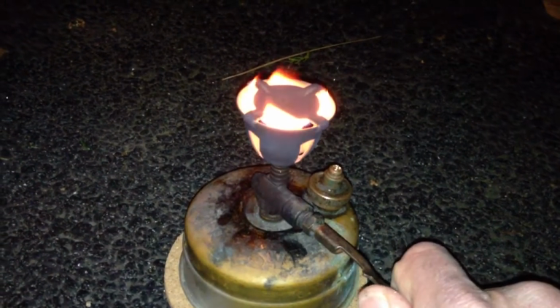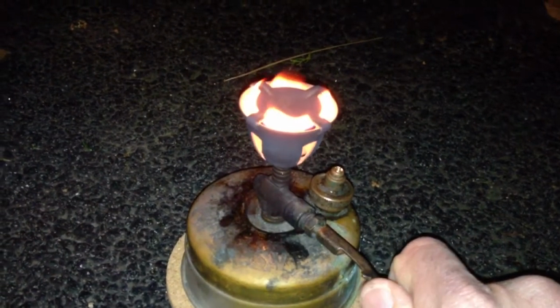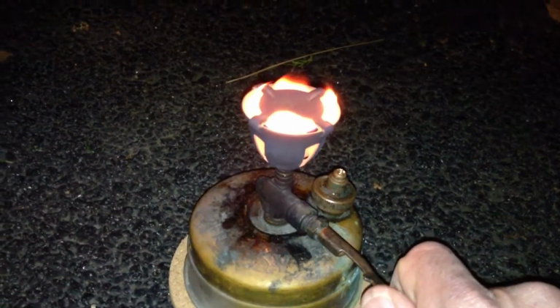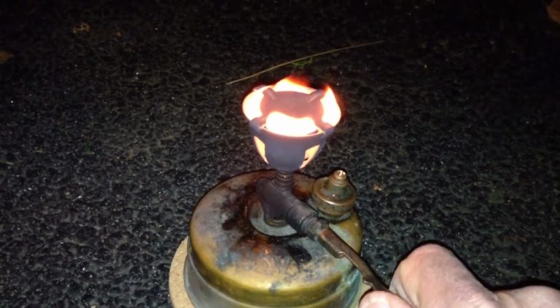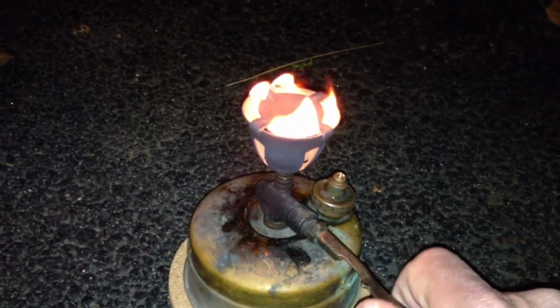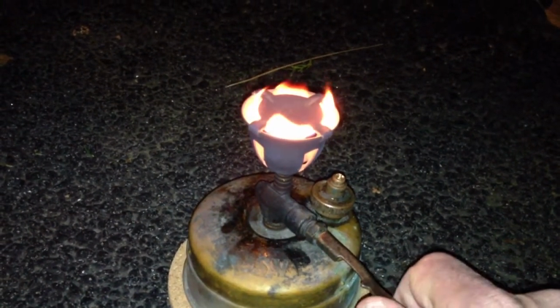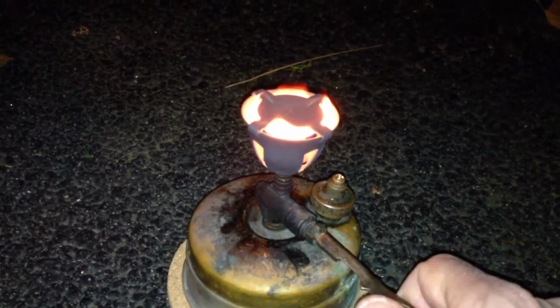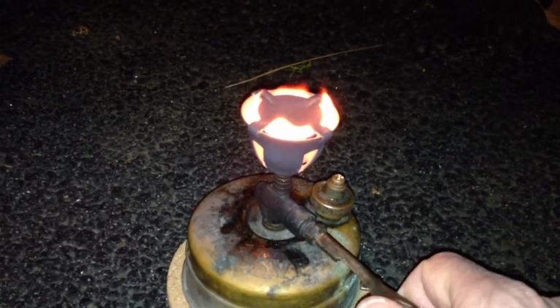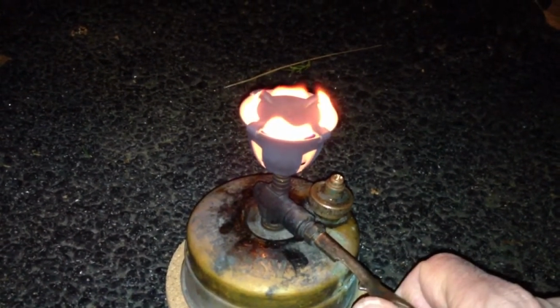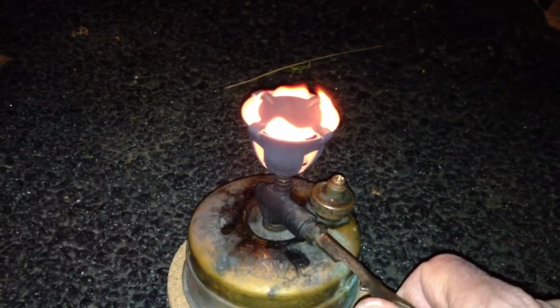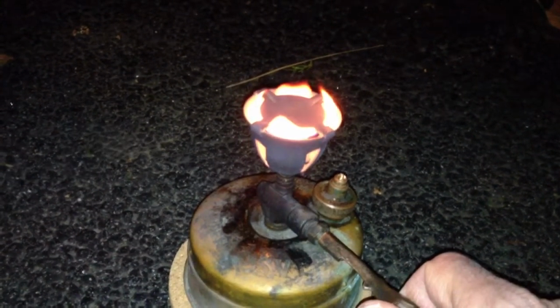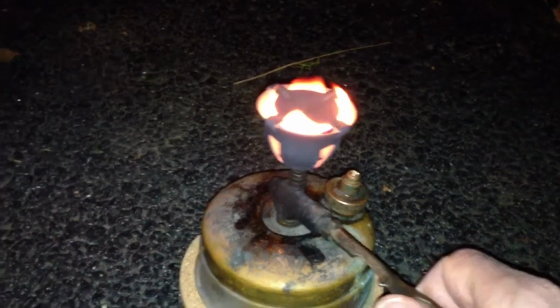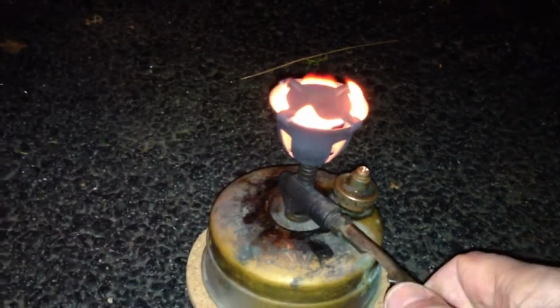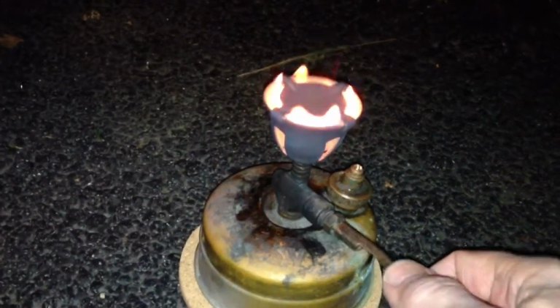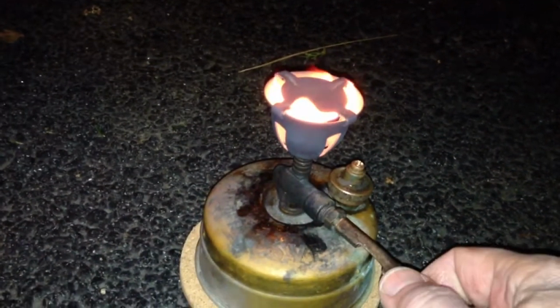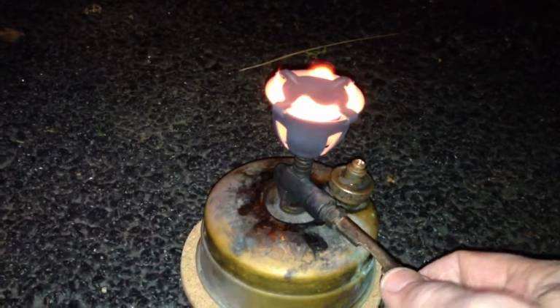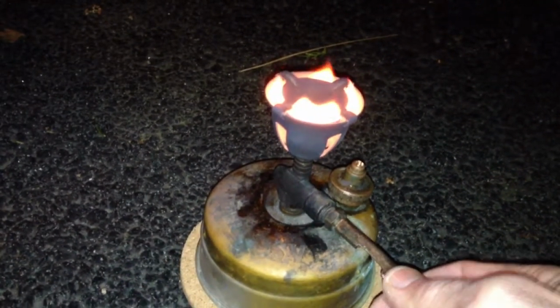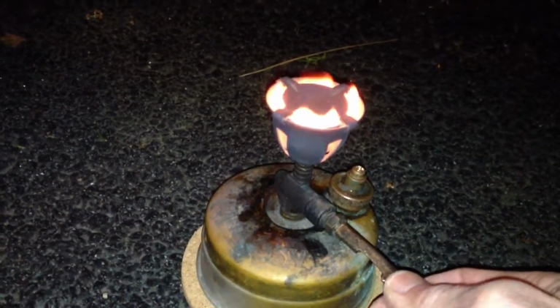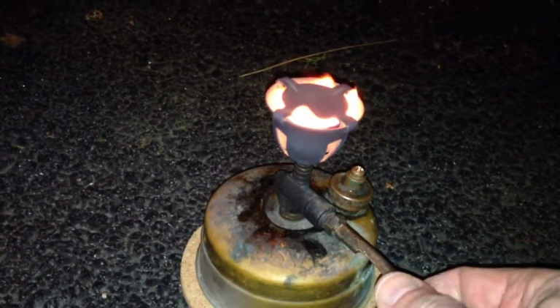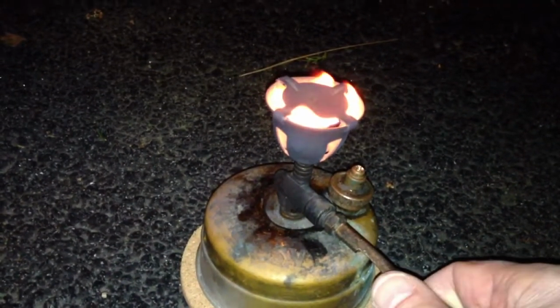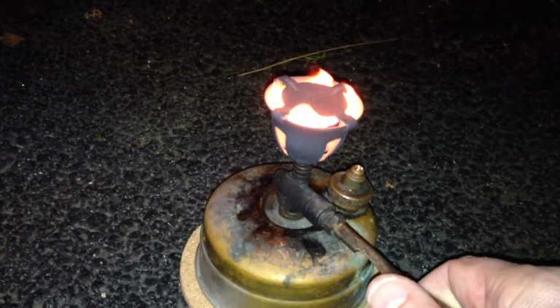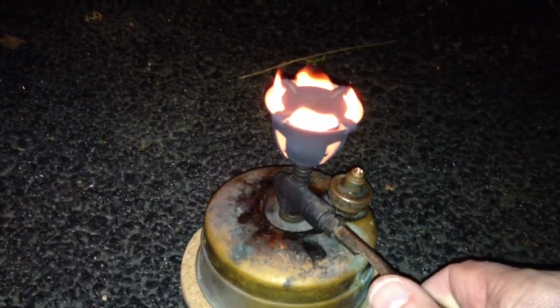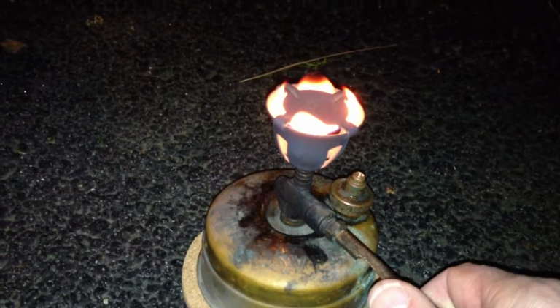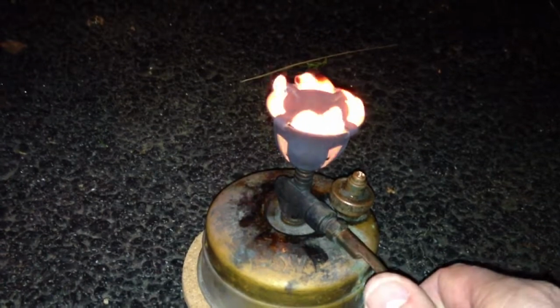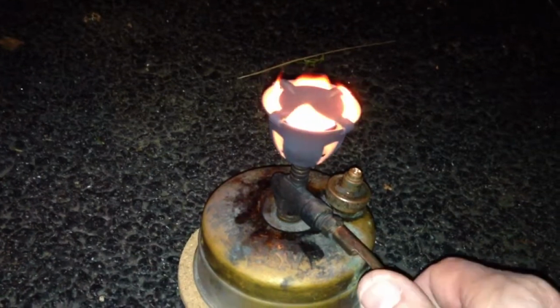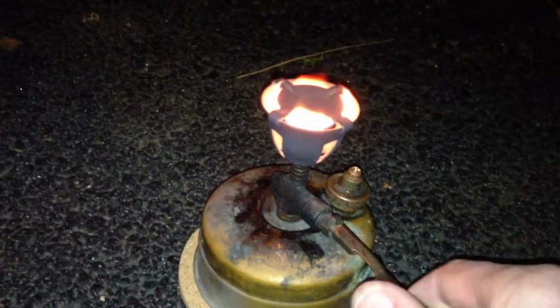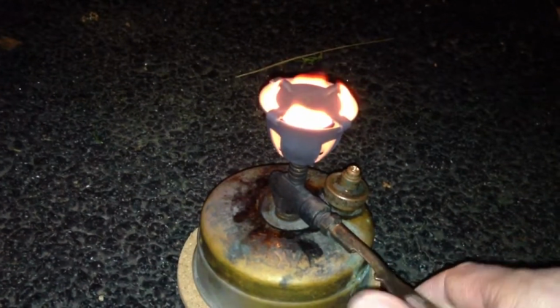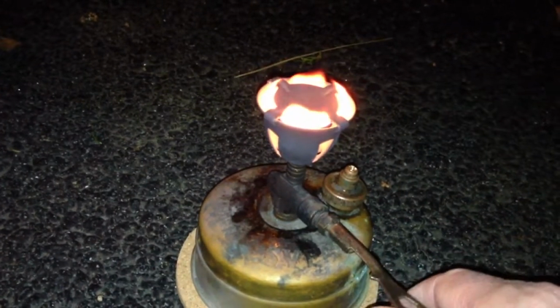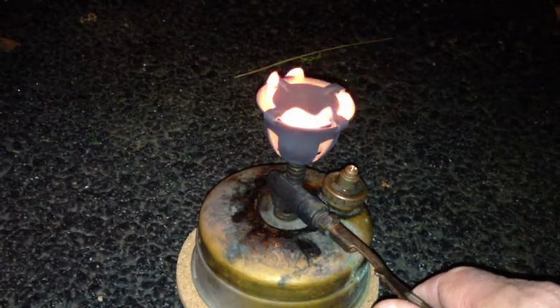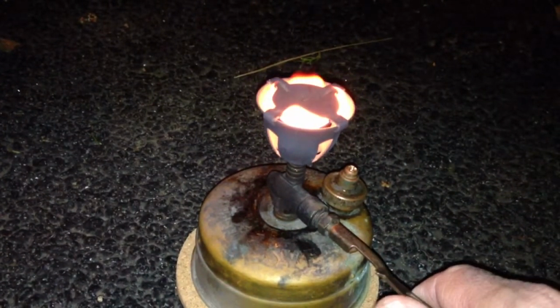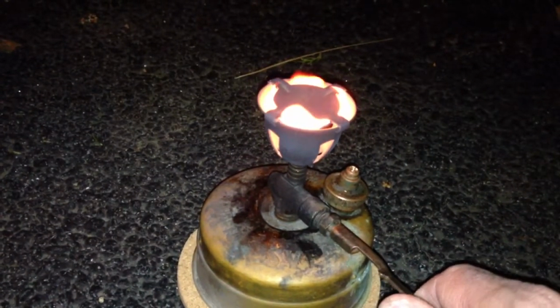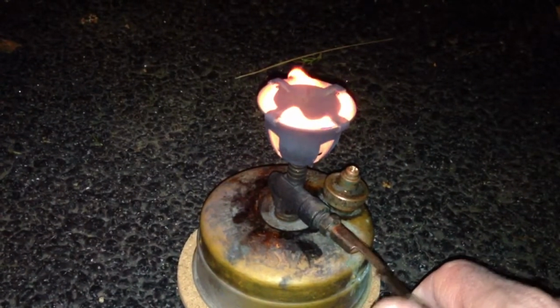There we go — that's when it's just not burning efficiently at all. That's that.